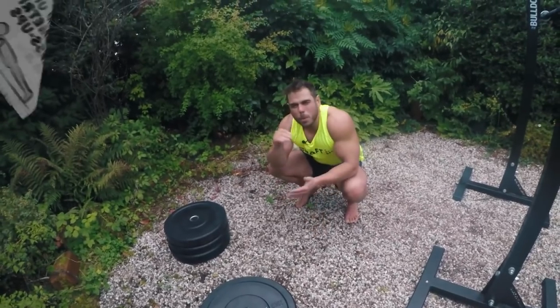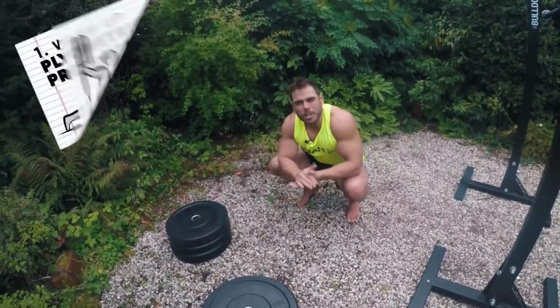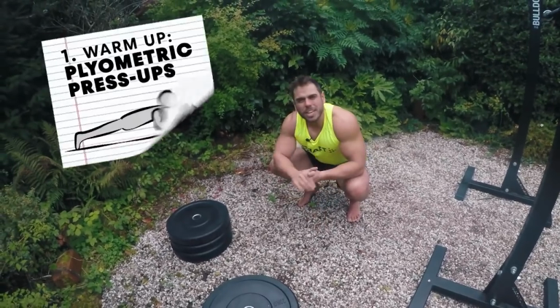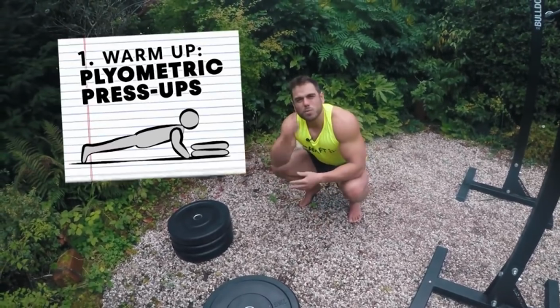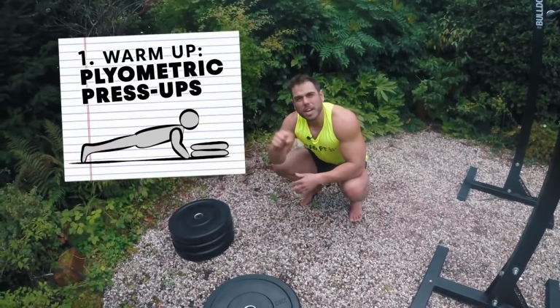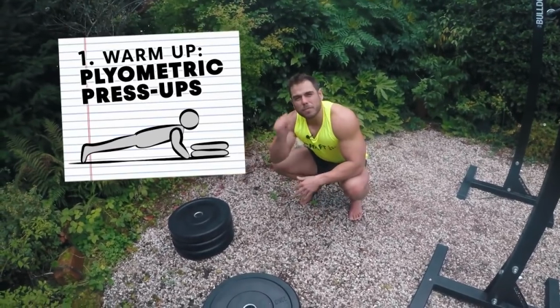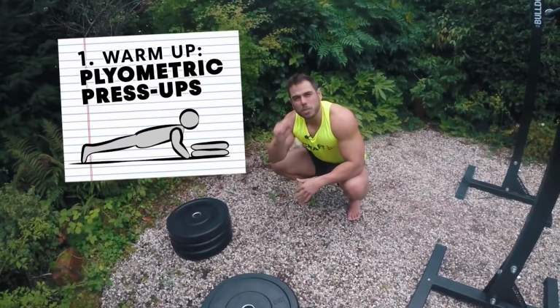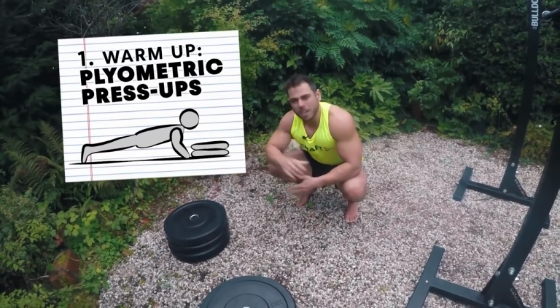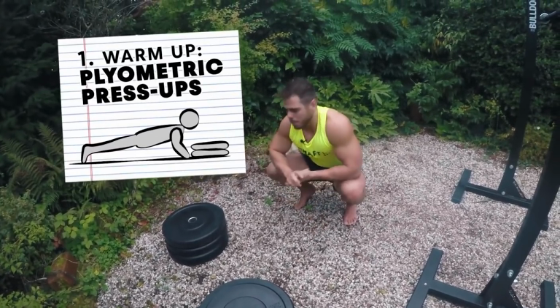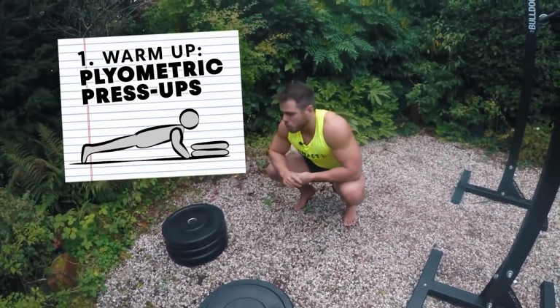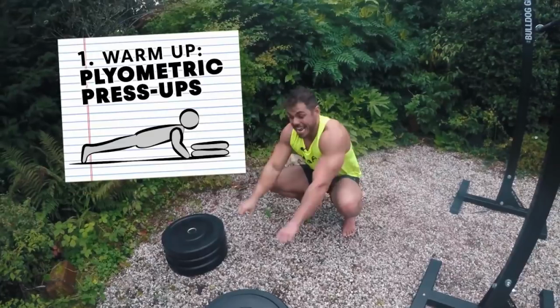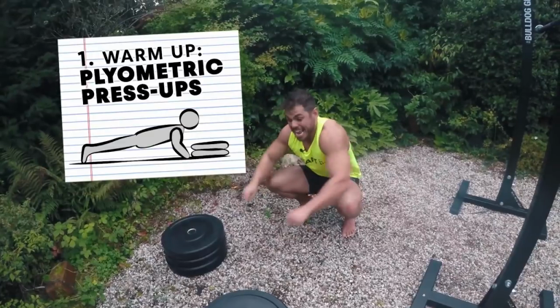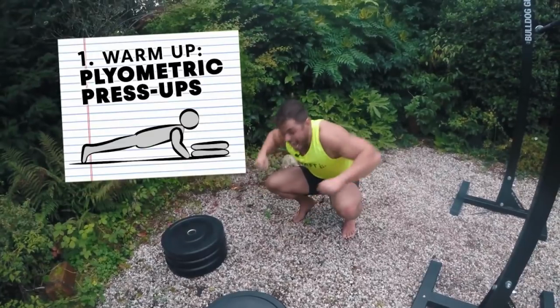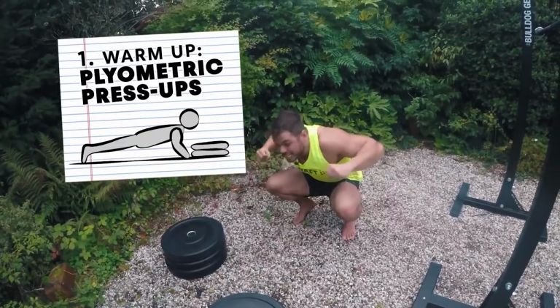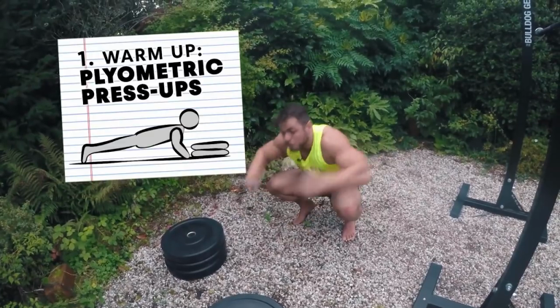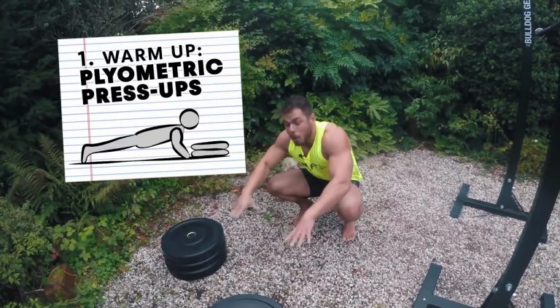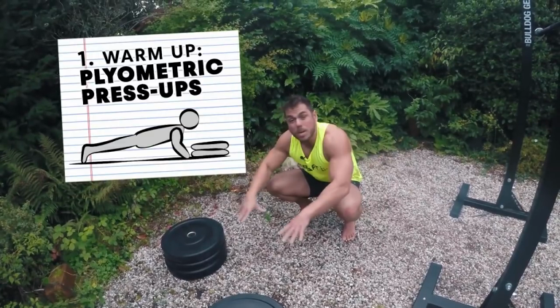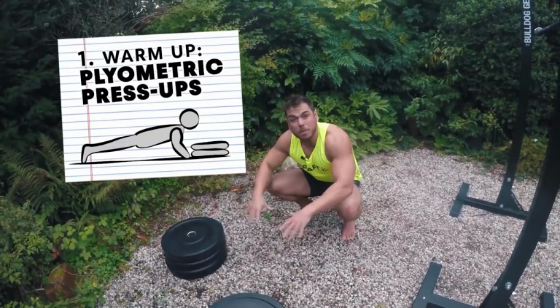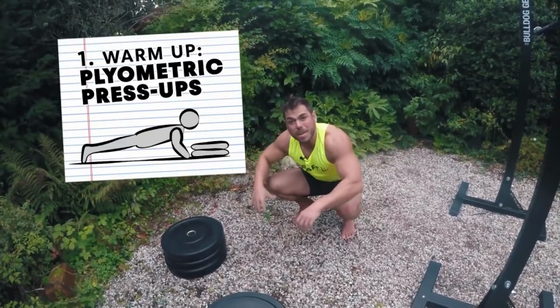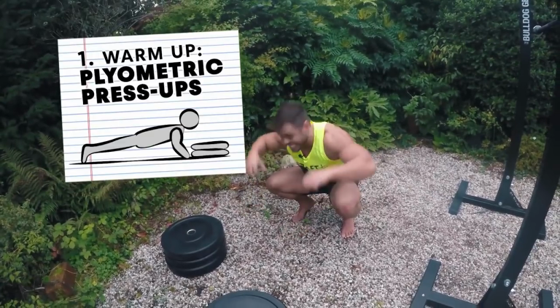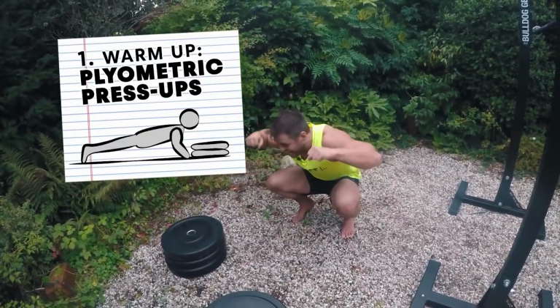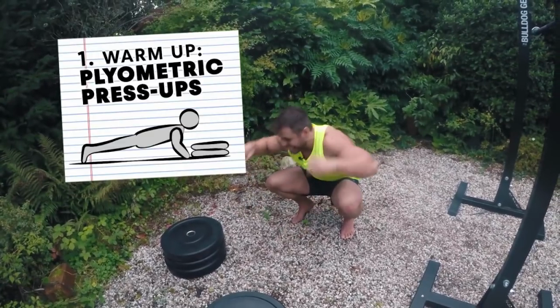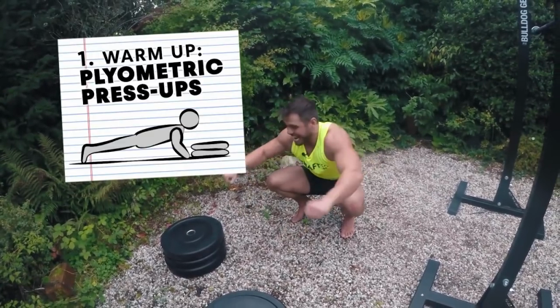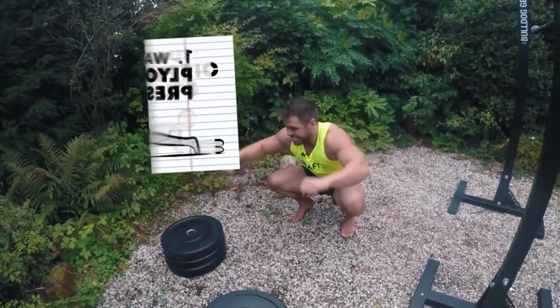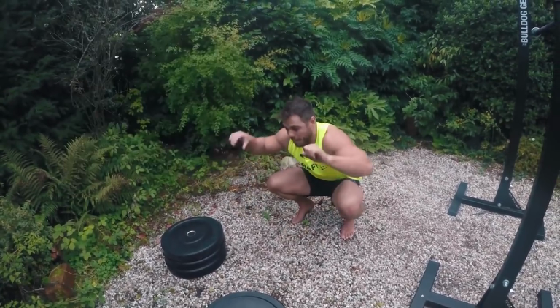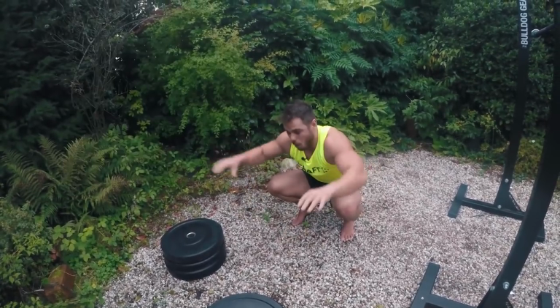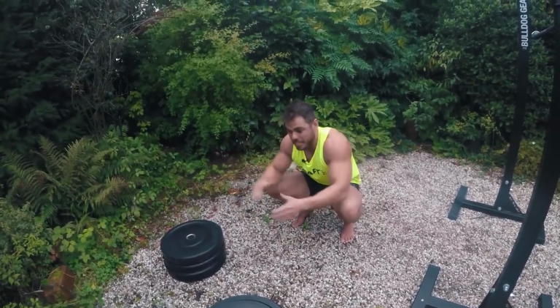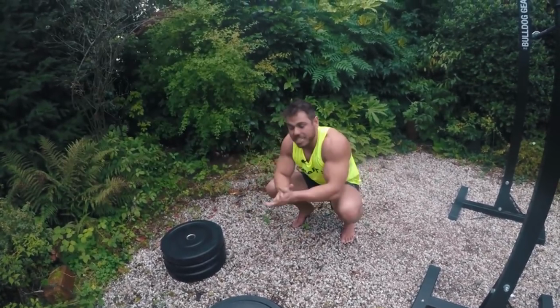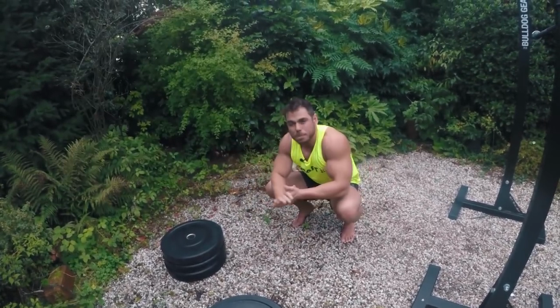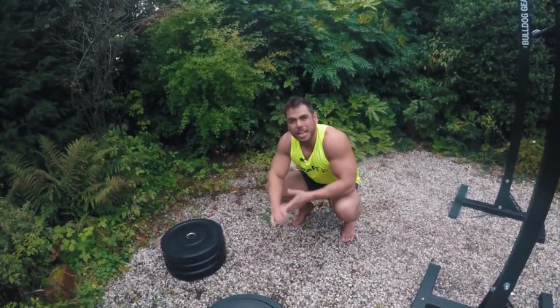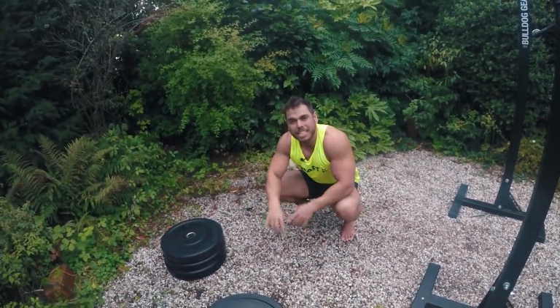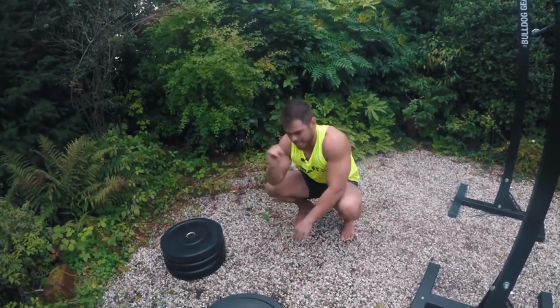What we're going to be working on here is rate of force development — exploding off the pins, landing on each of these plates.